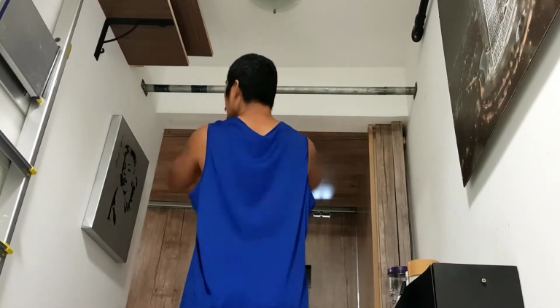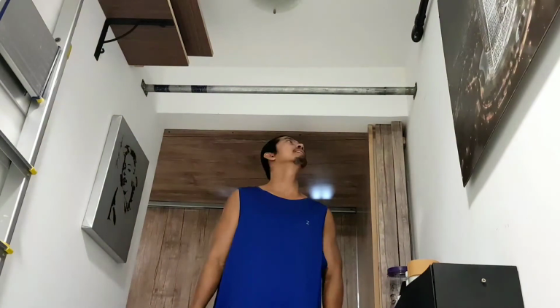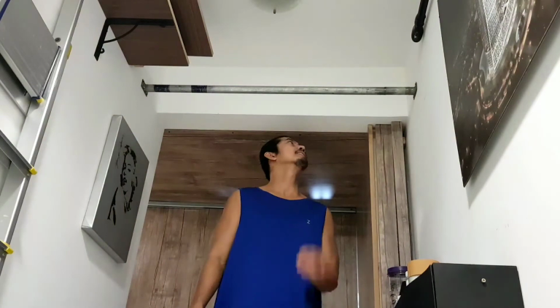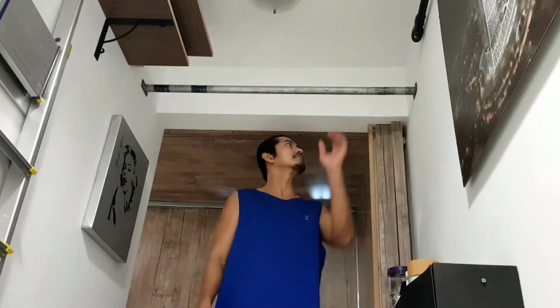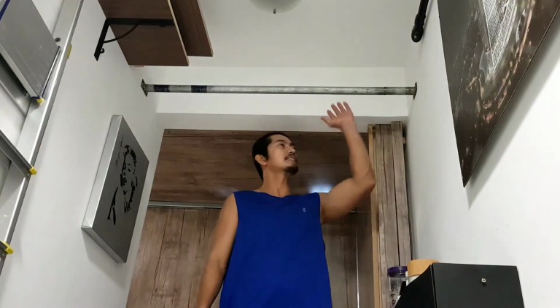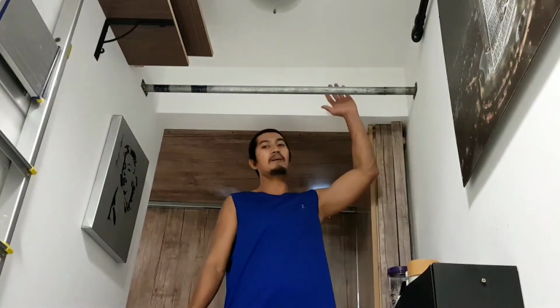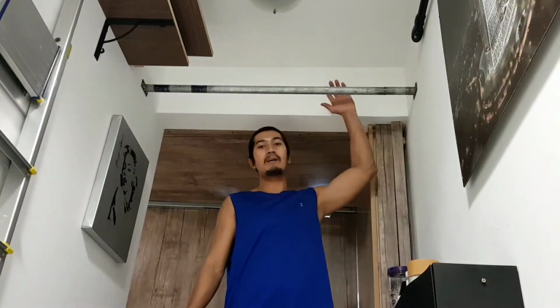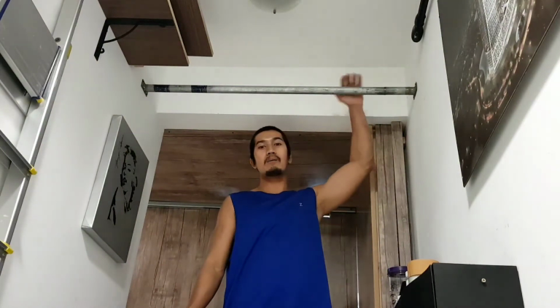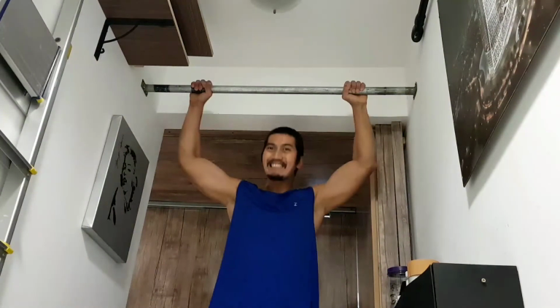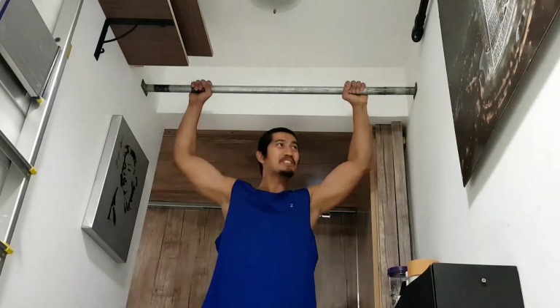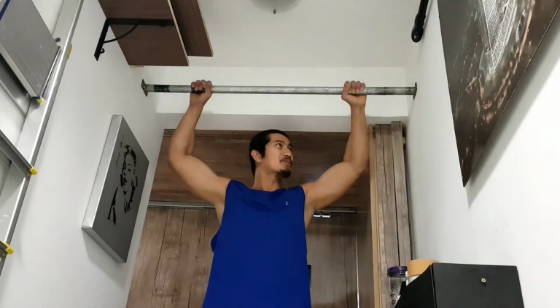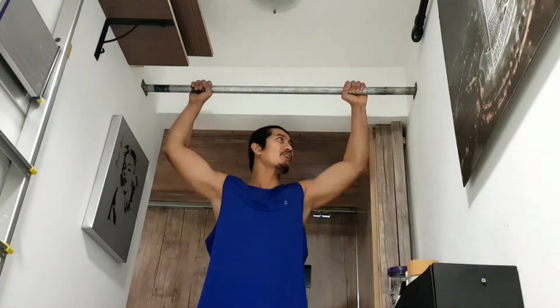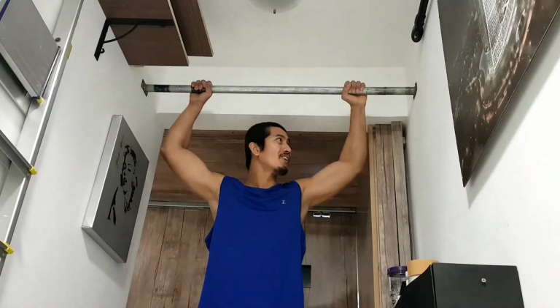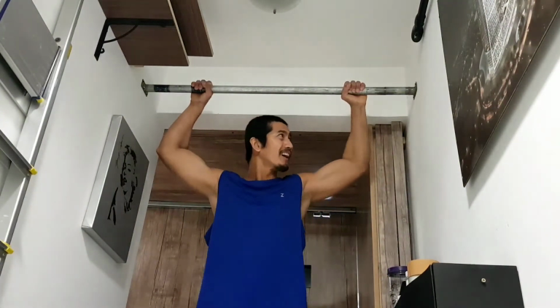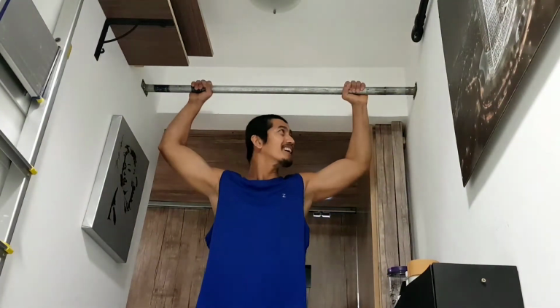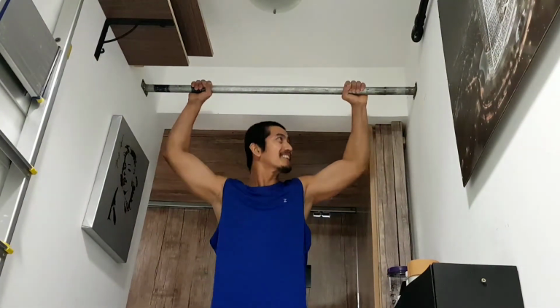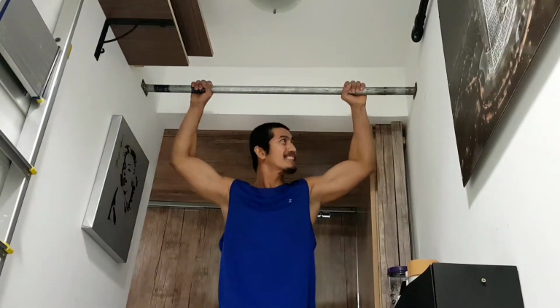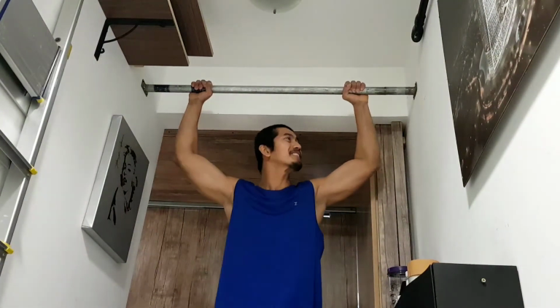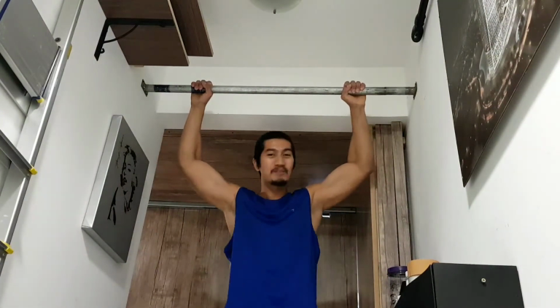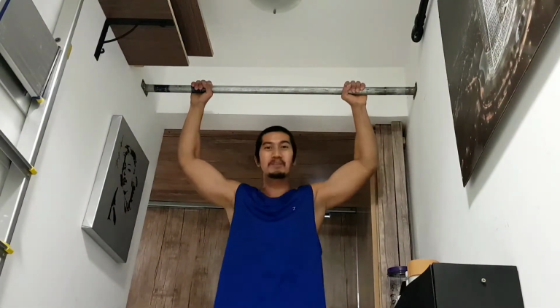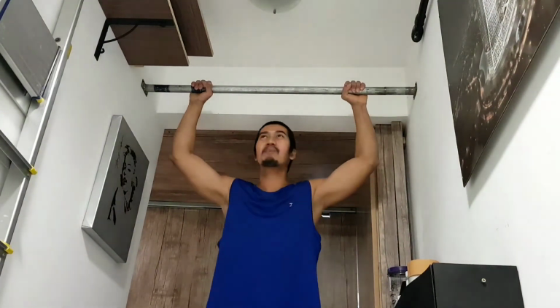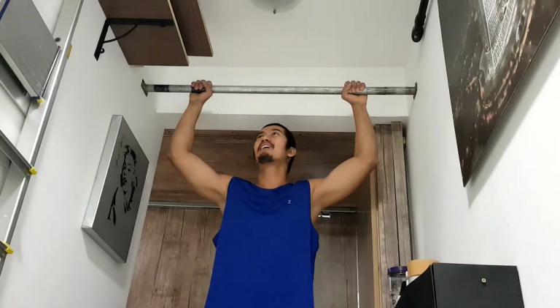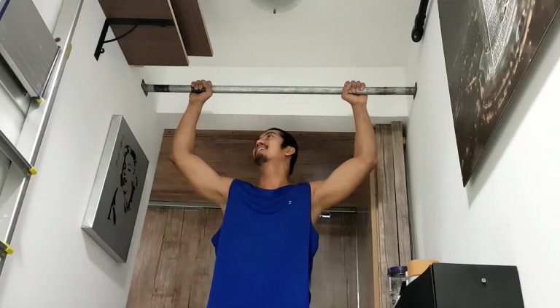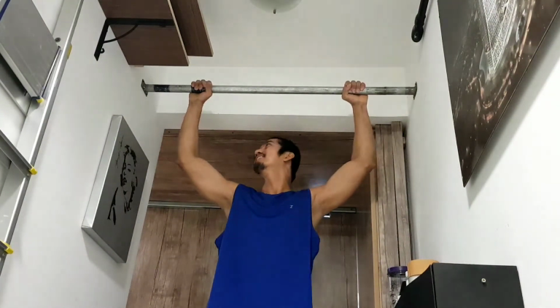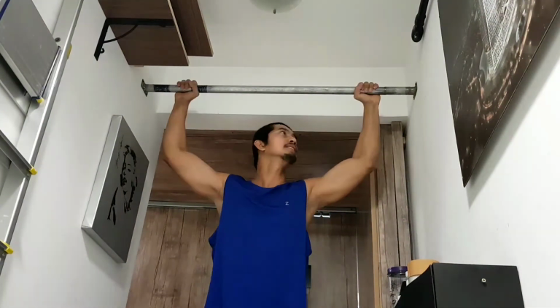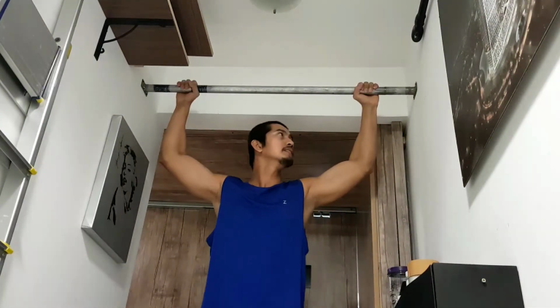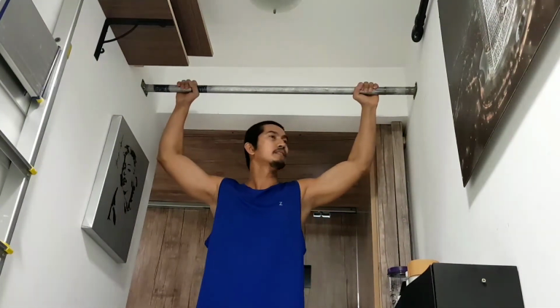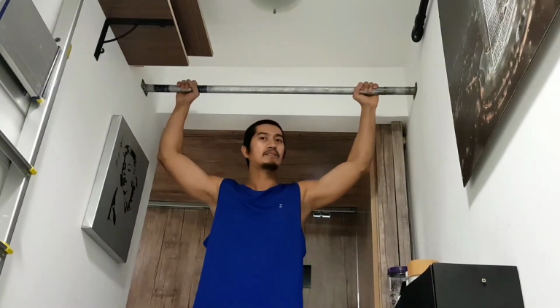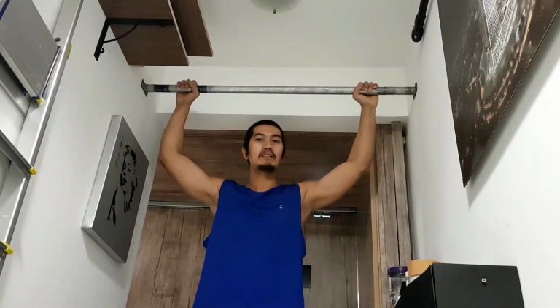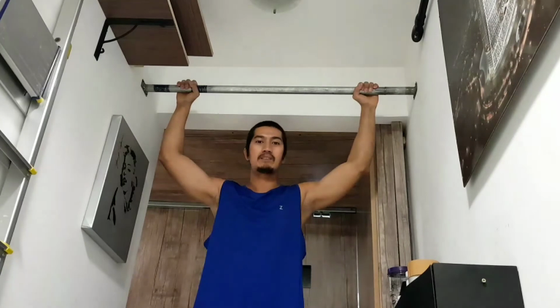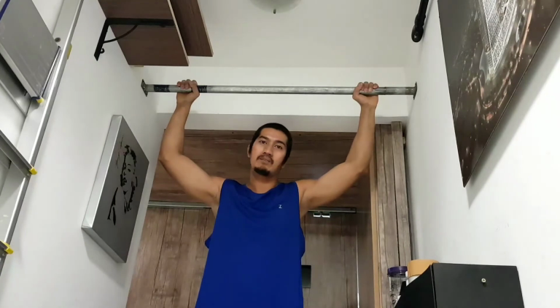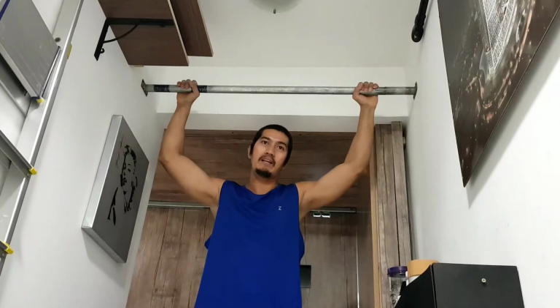This is now our strong pull-up bar. Let's try it.